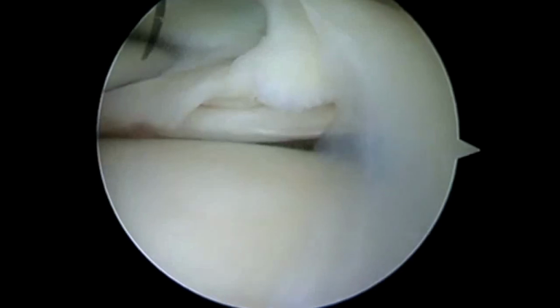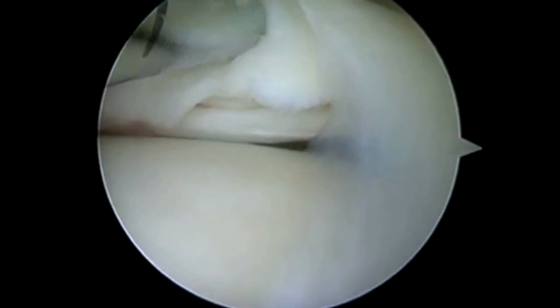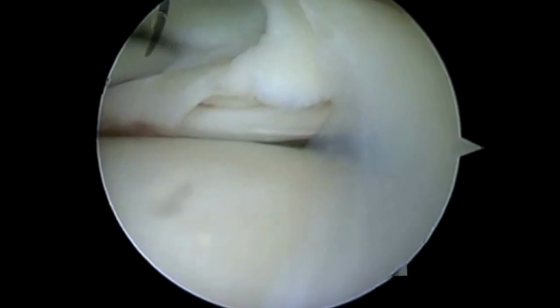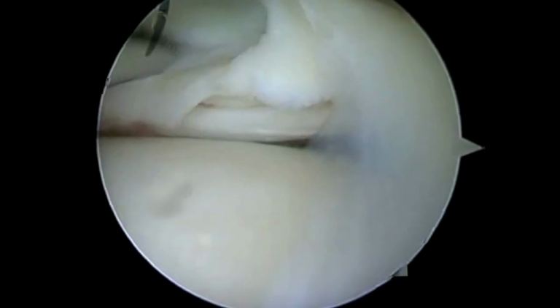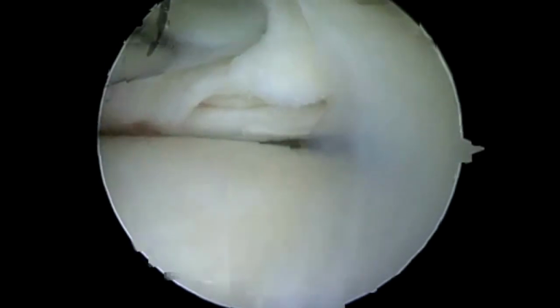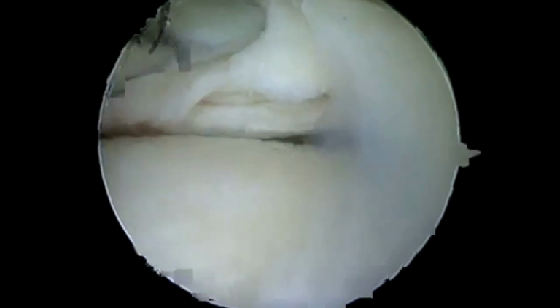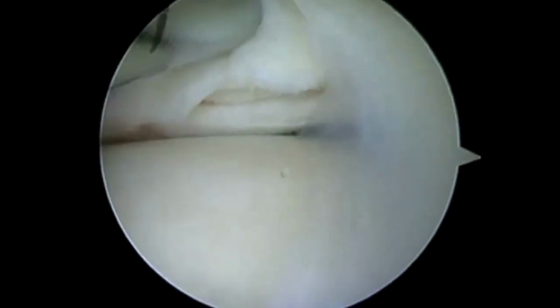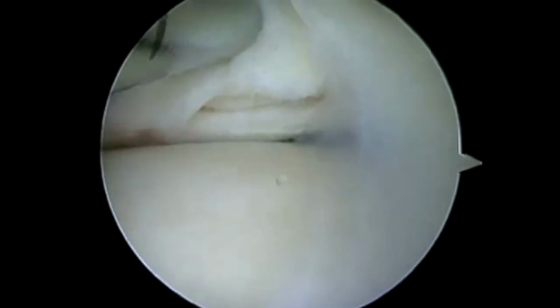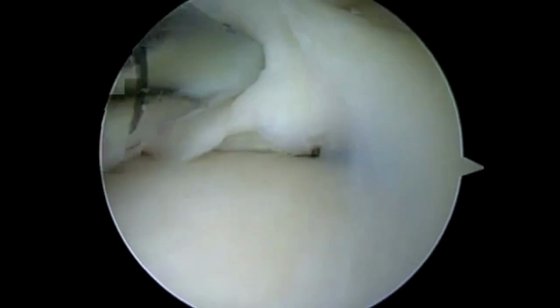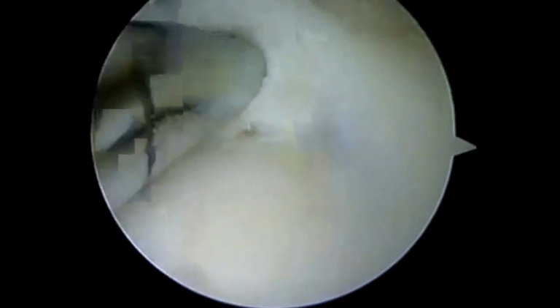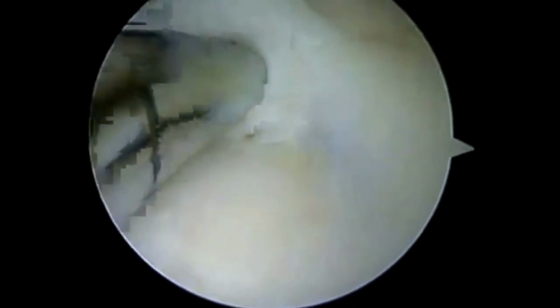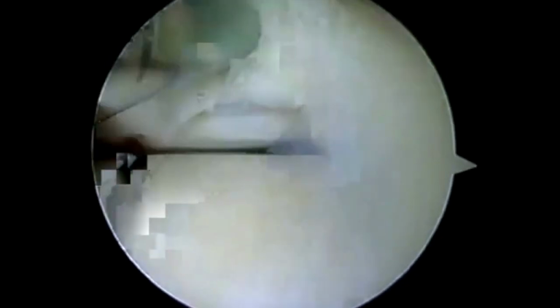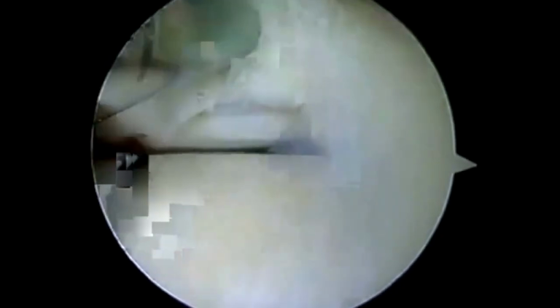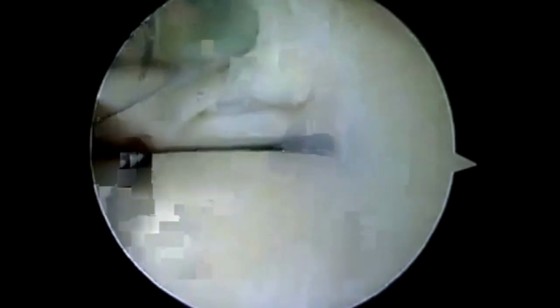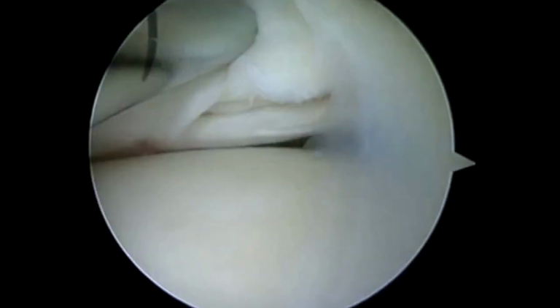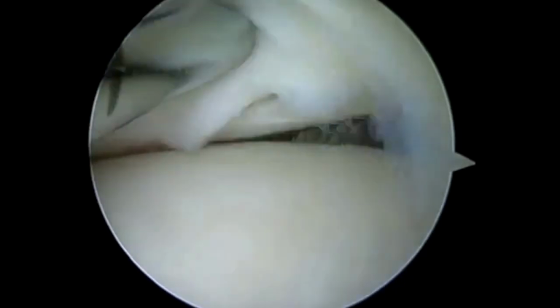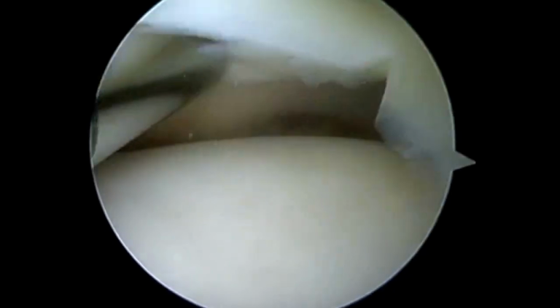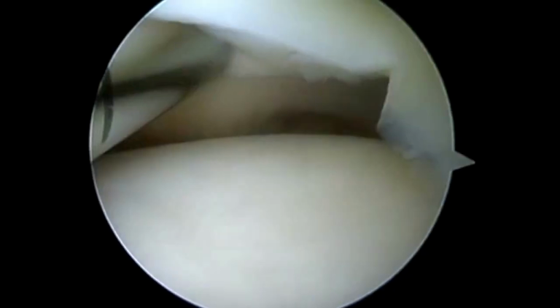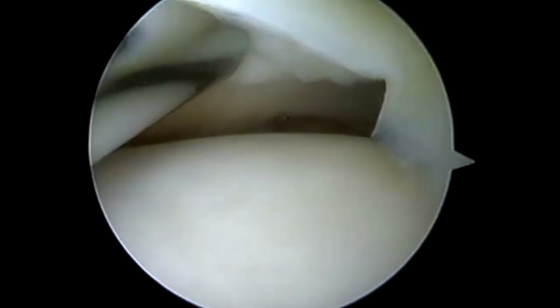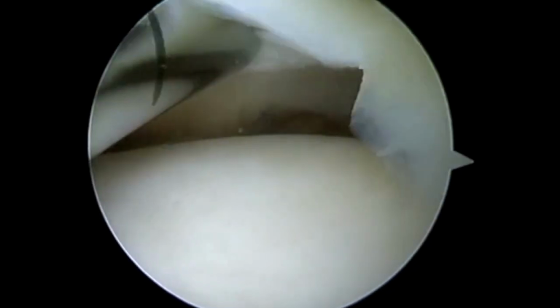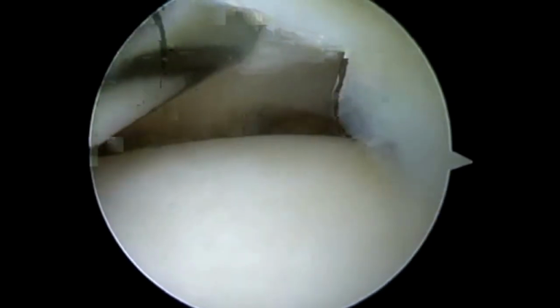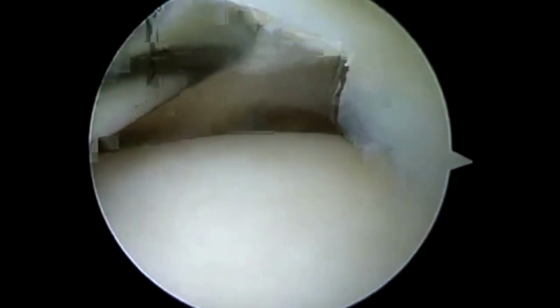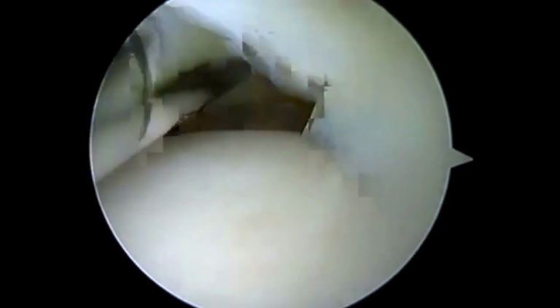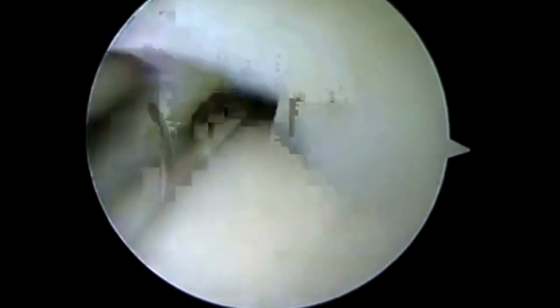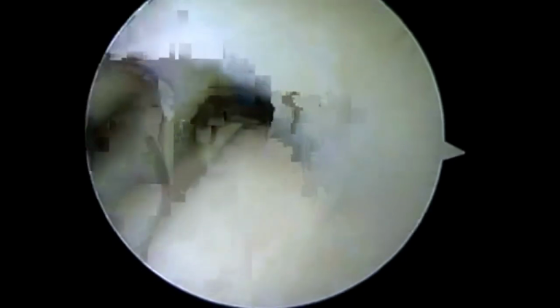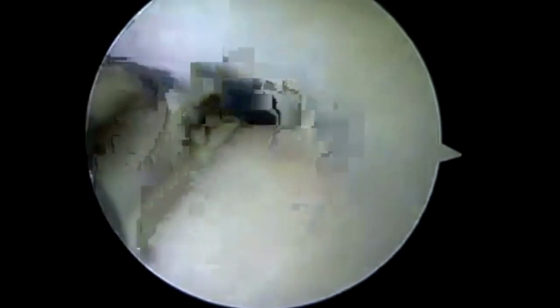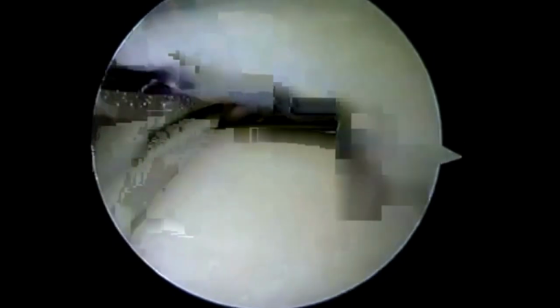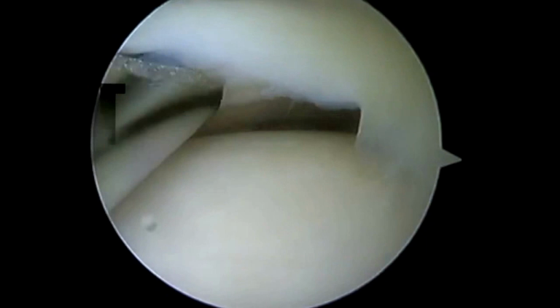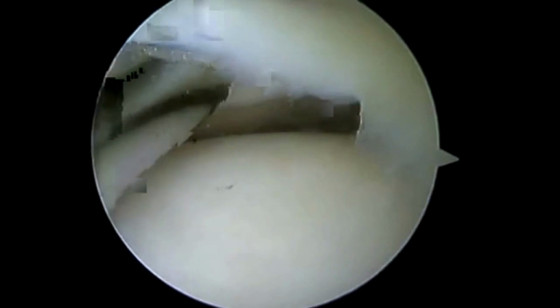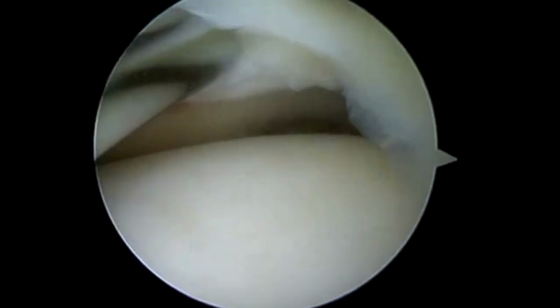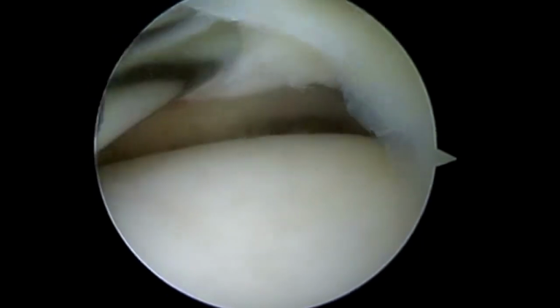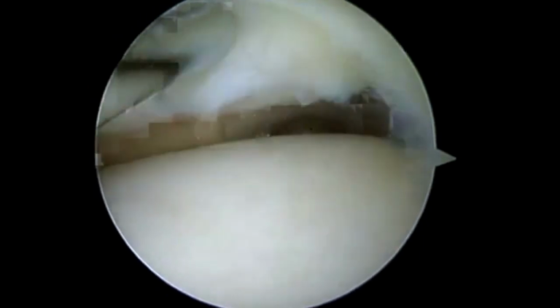Dr. Chris Dordy here again. We're going to go over why I like a circumferential stitch versus a meniscal fixator device.